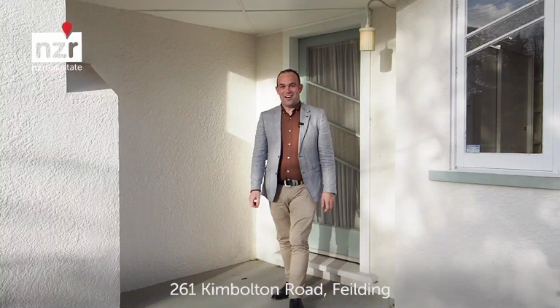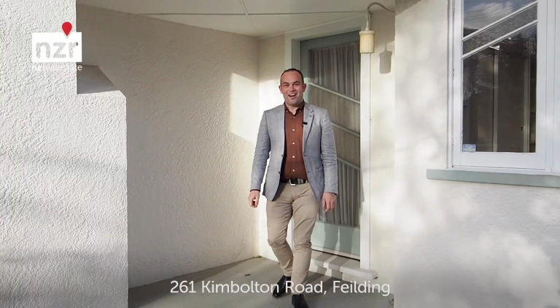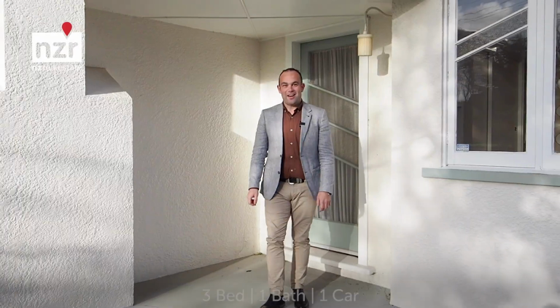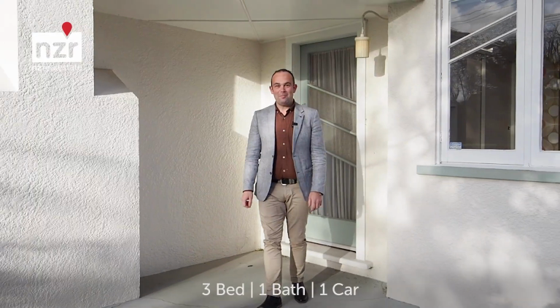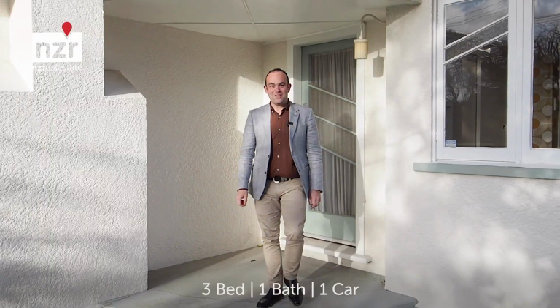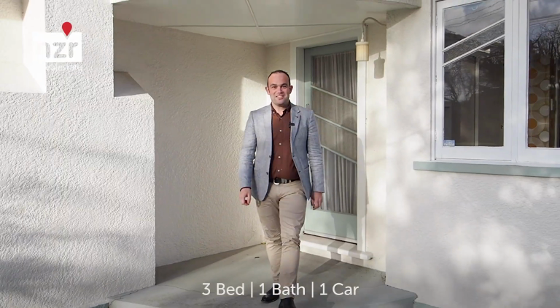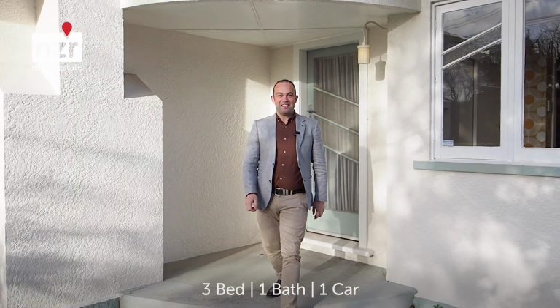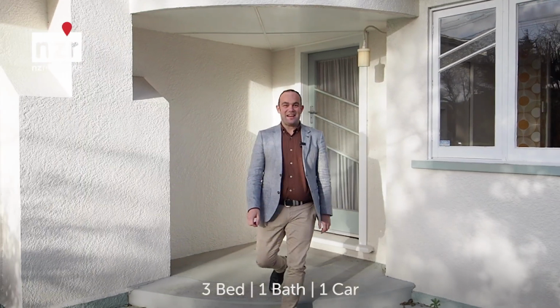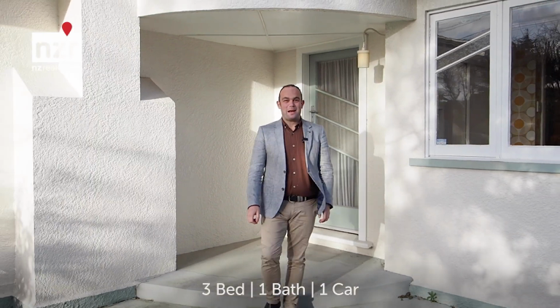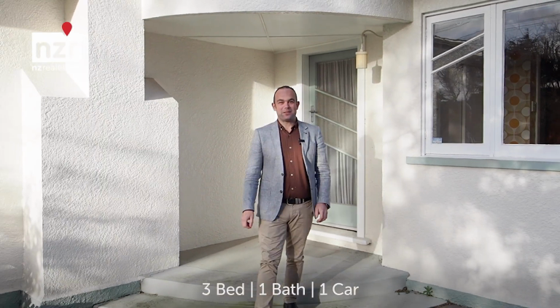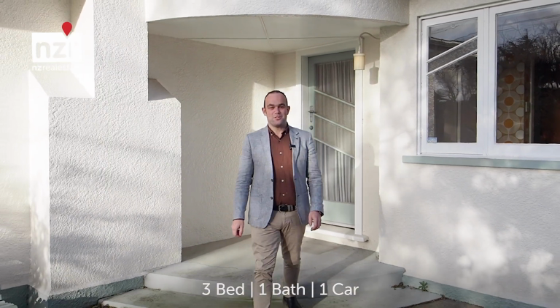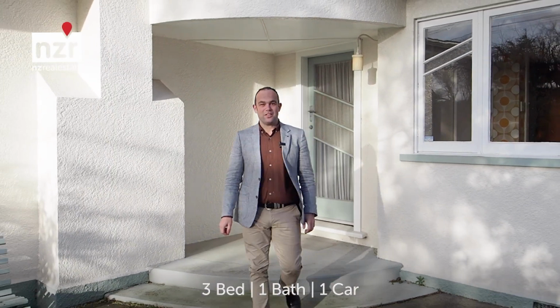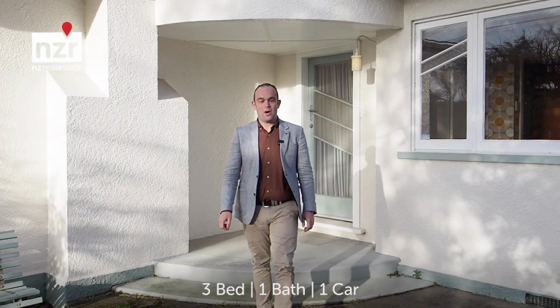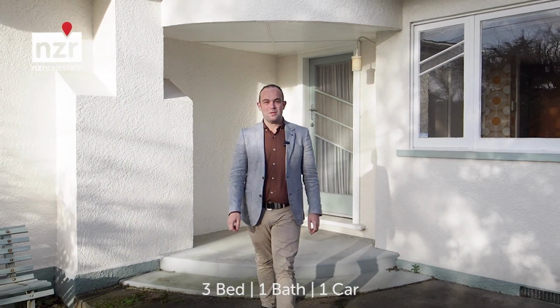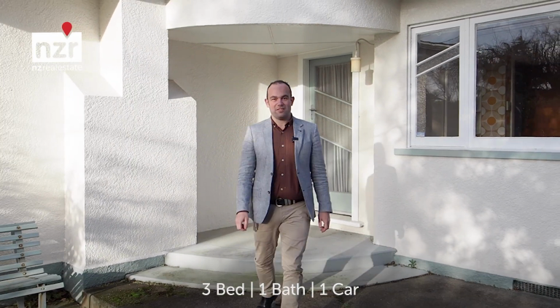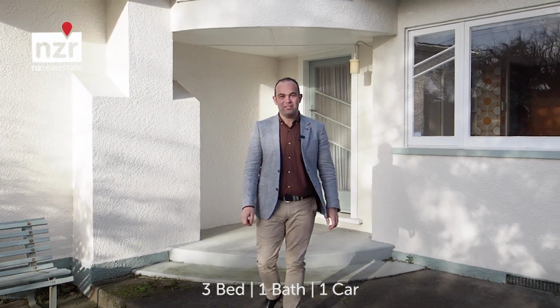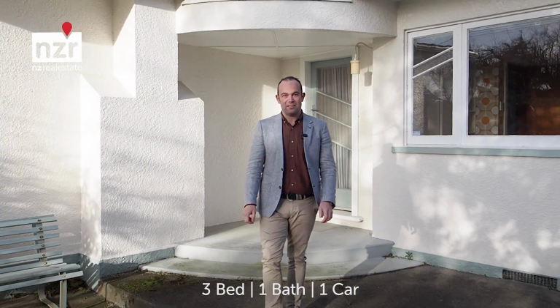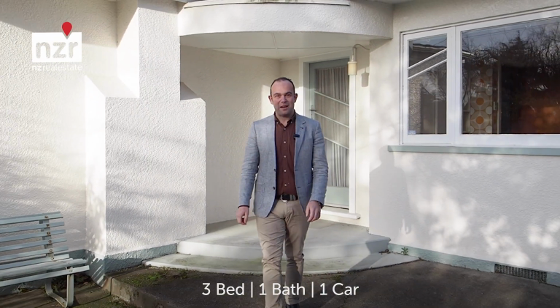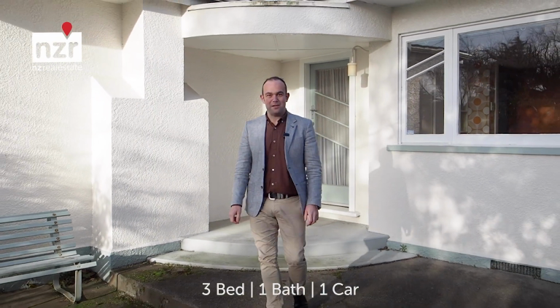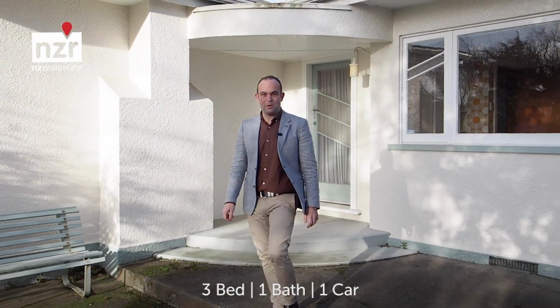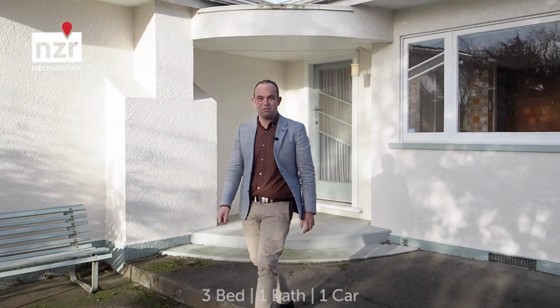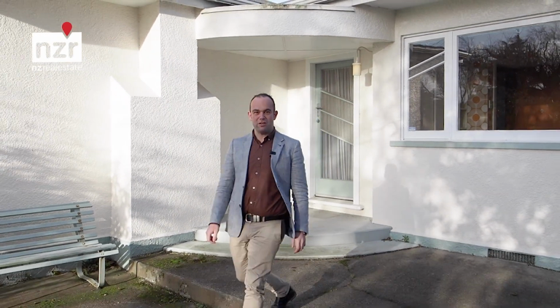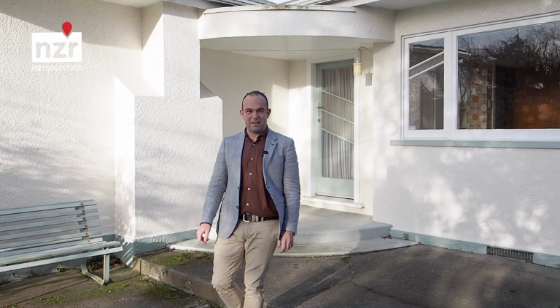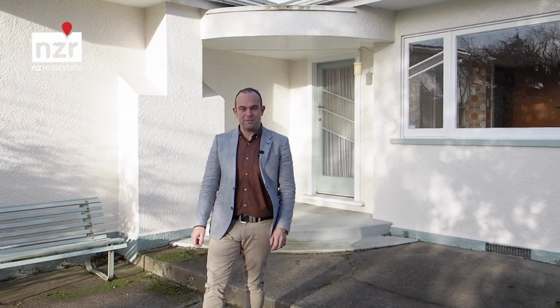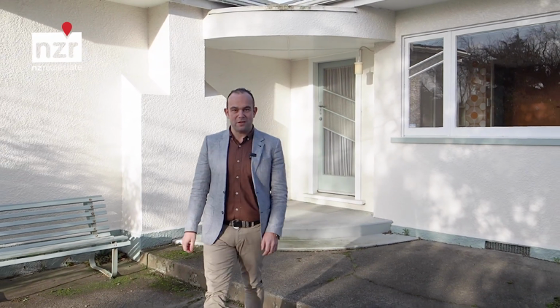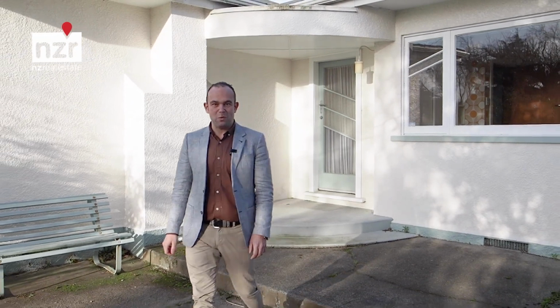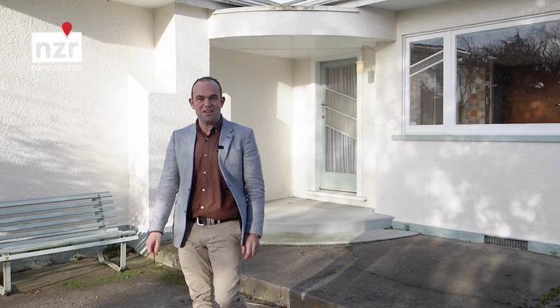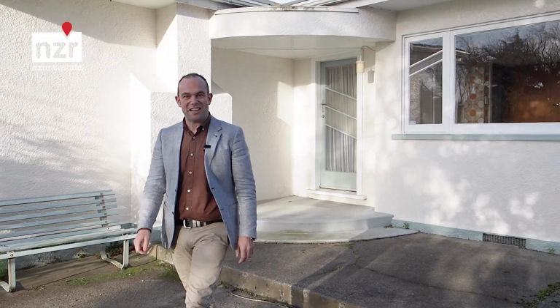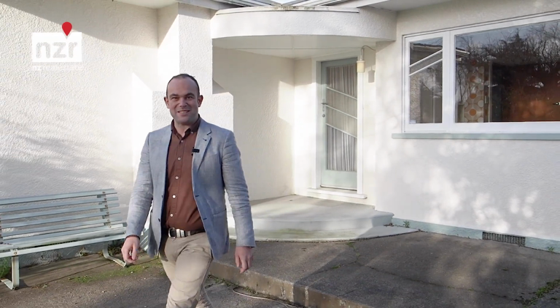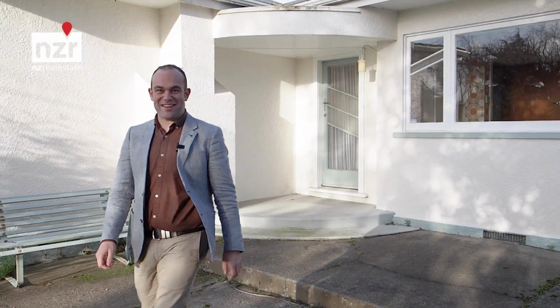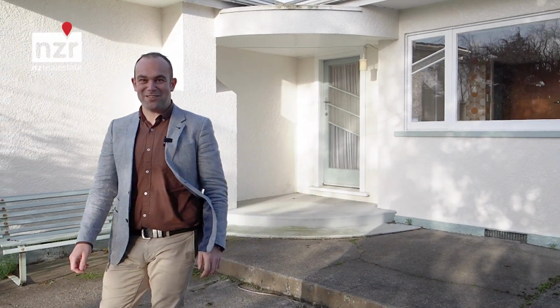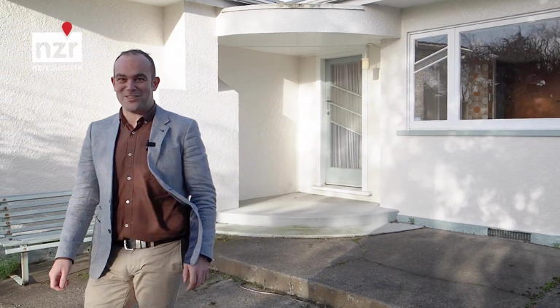Hi, I'm Blair Johns, NZR Palmerston North, and welcome to 261 Kimbolton Road here in Feilding. Why don't you come and take a look through.